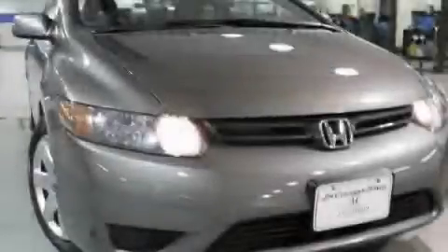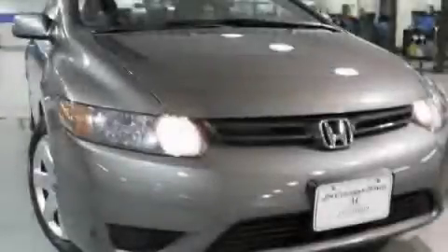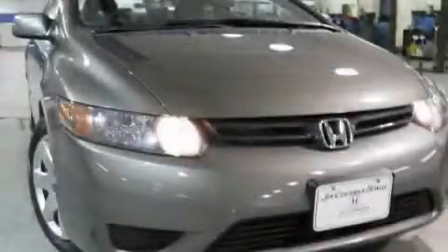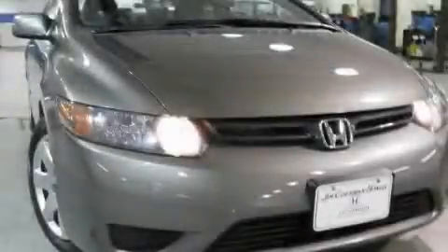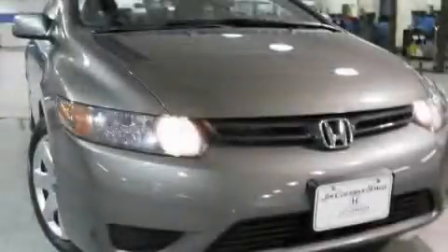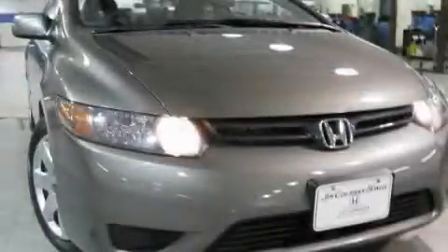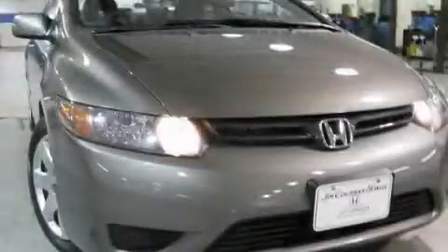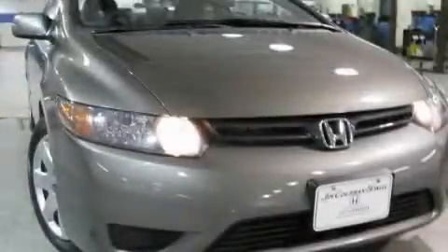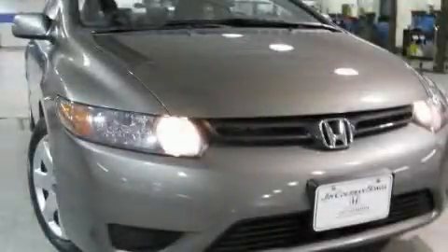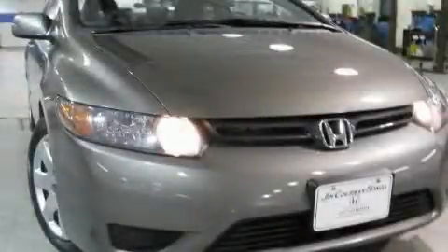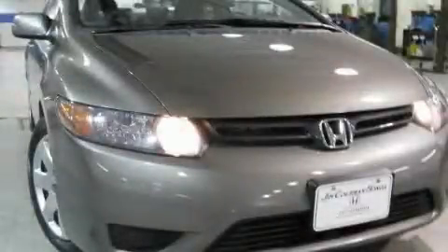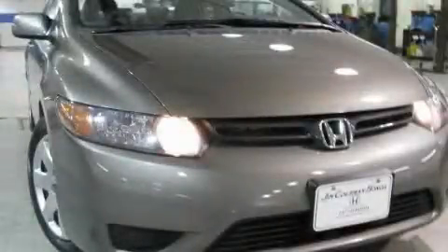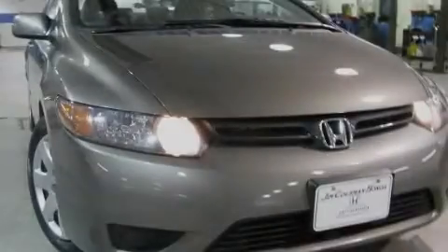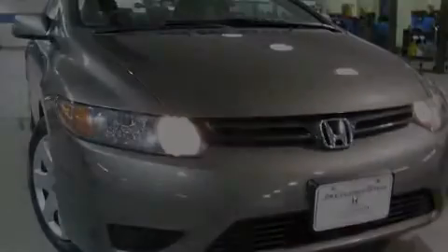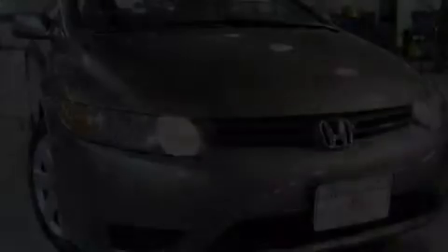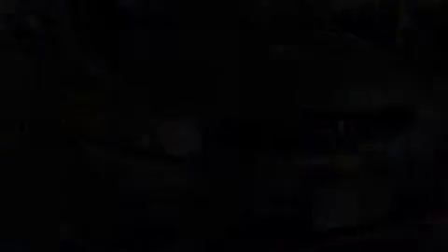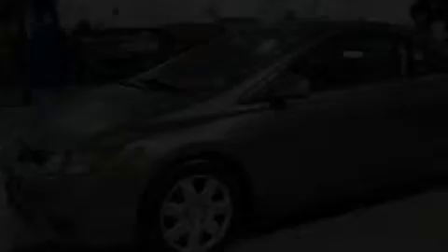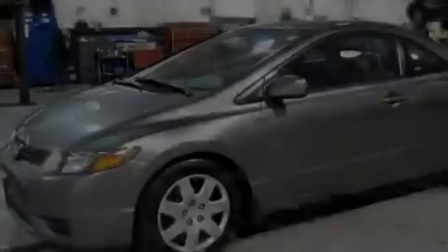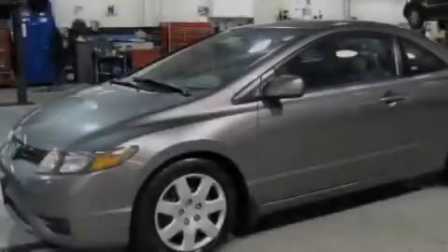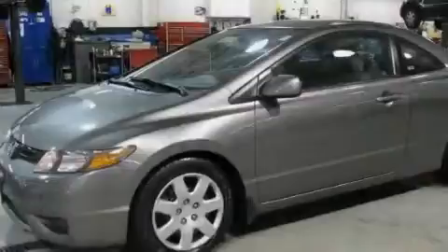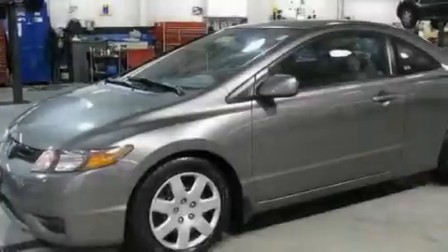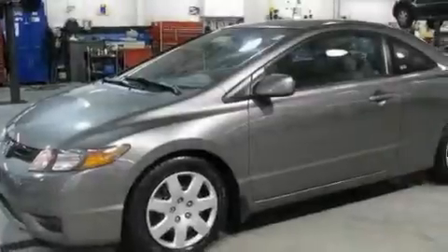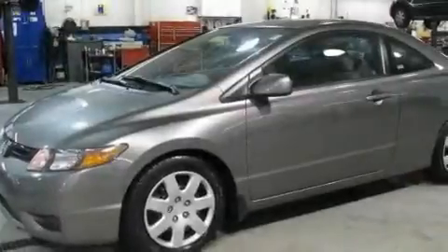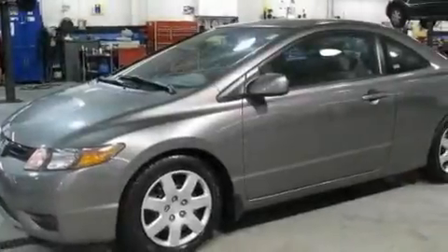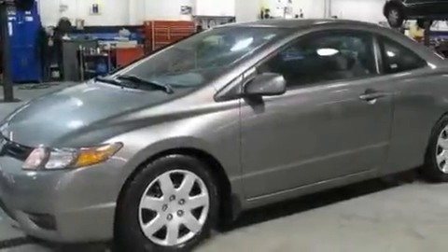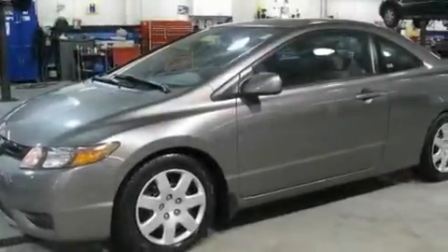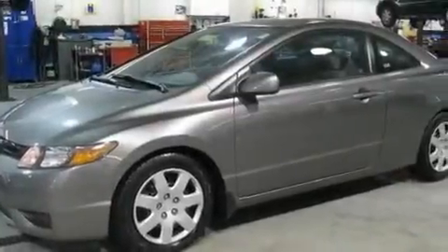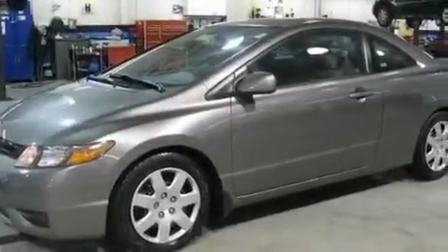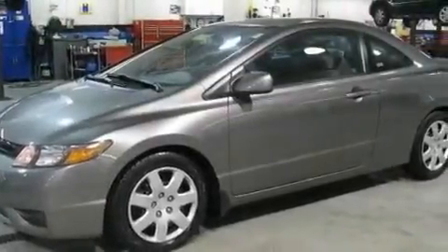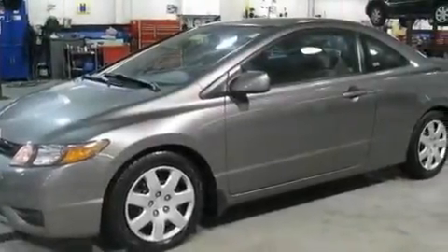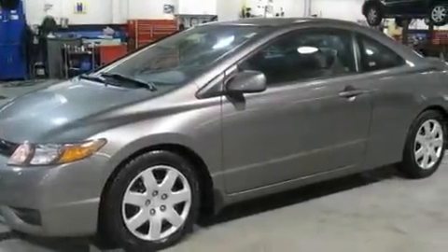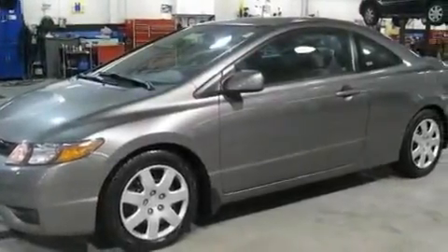This is a 2008 Honda Civic. It features a 1.8-liter four-cylinder engine and an automatic transmission.